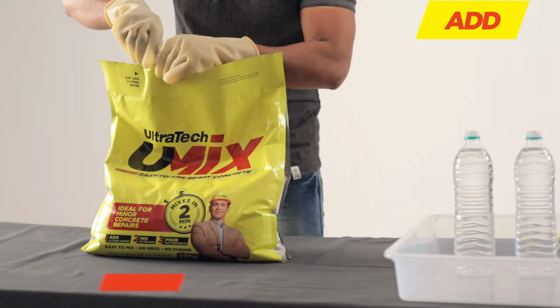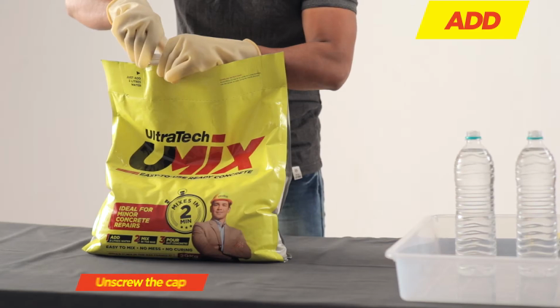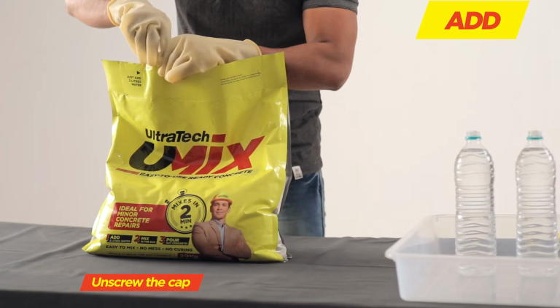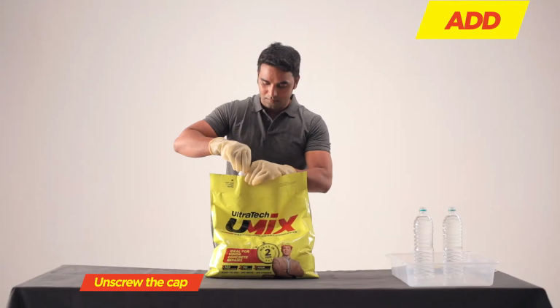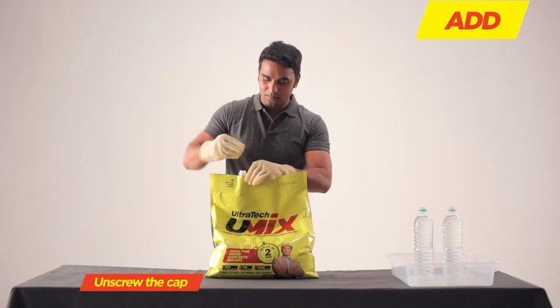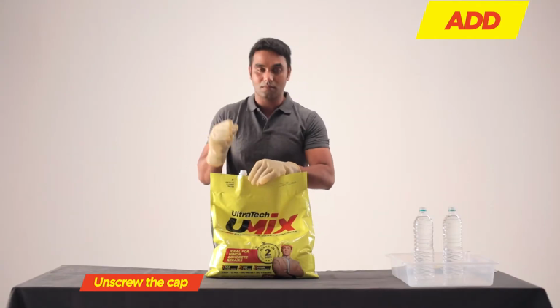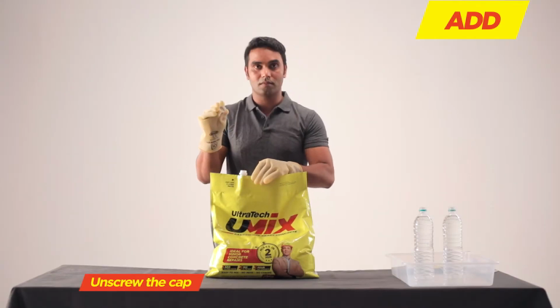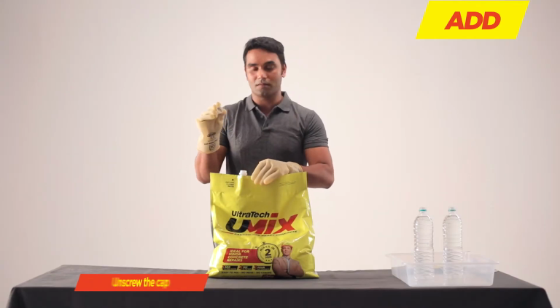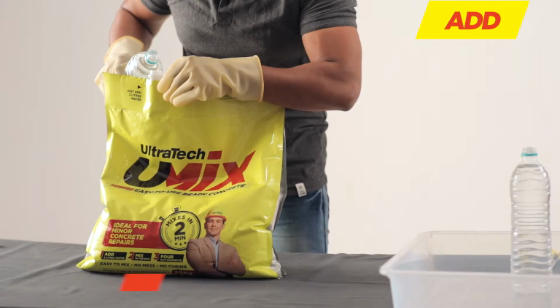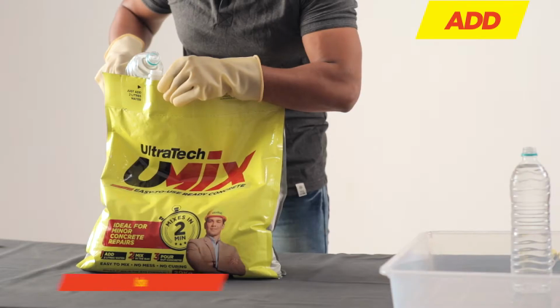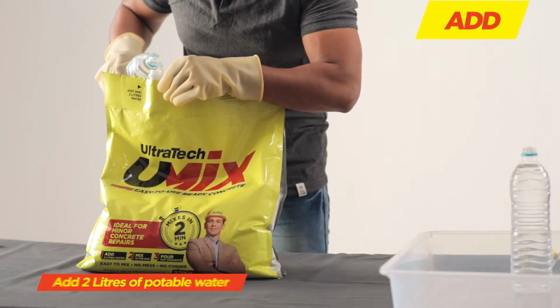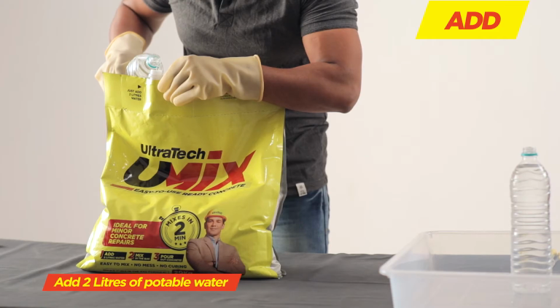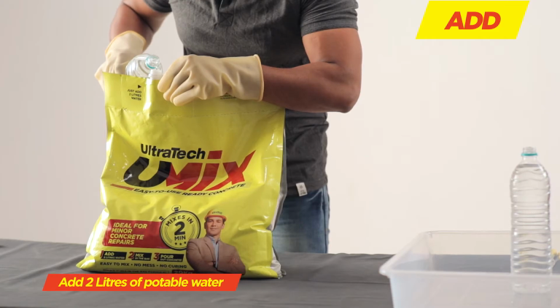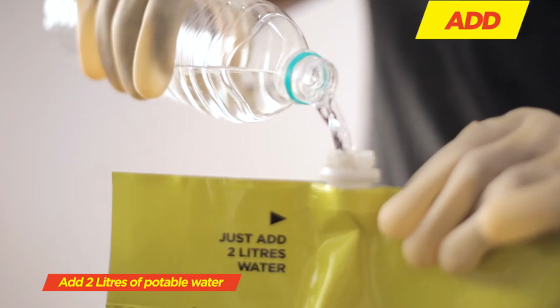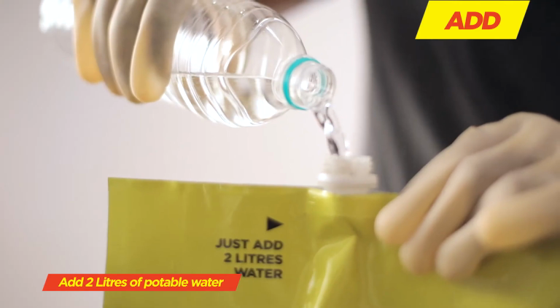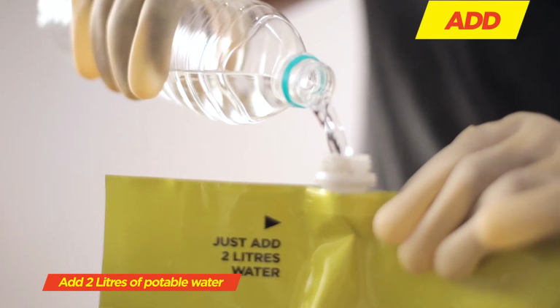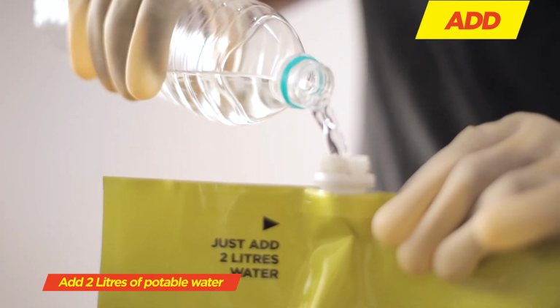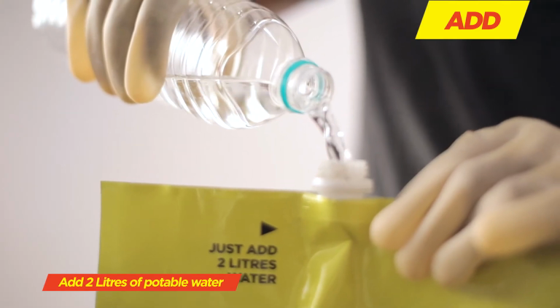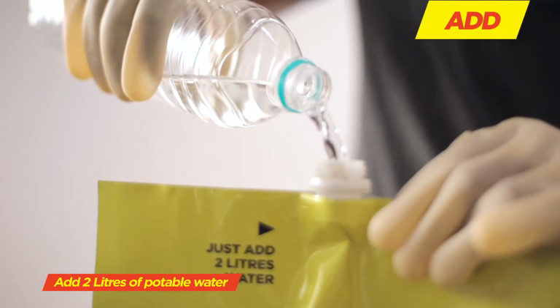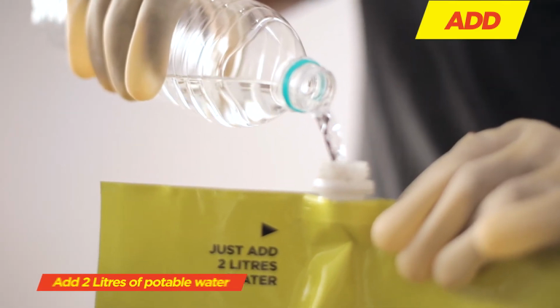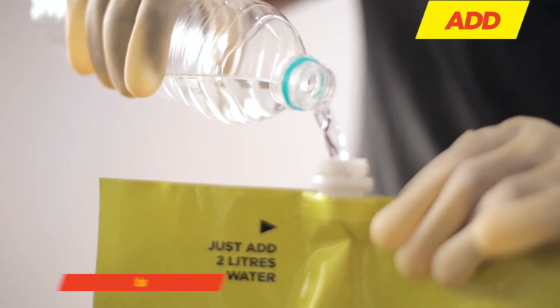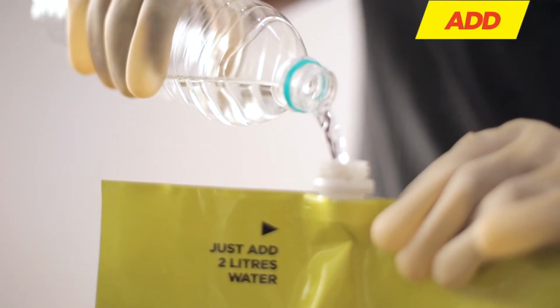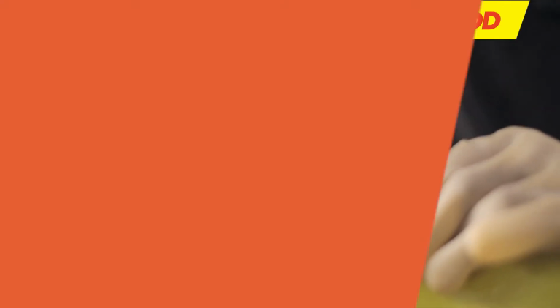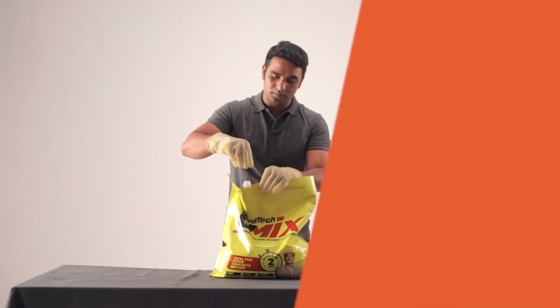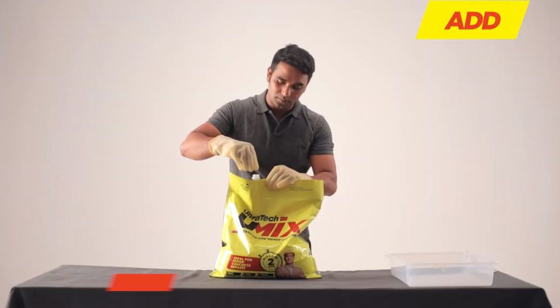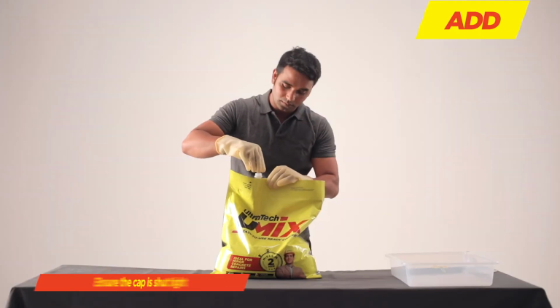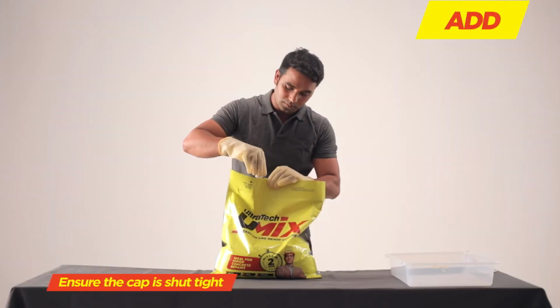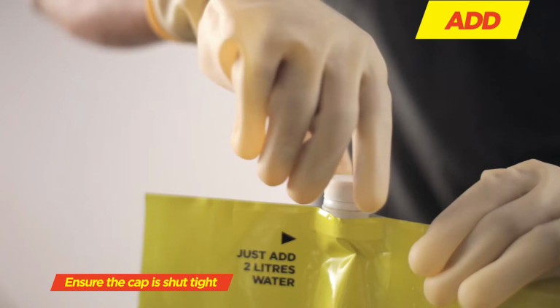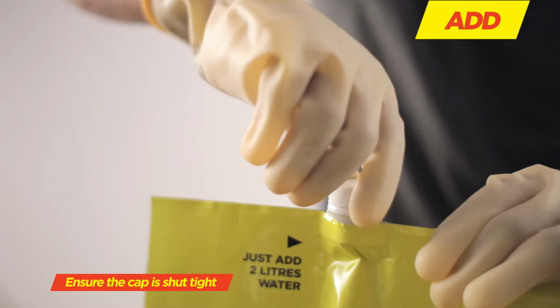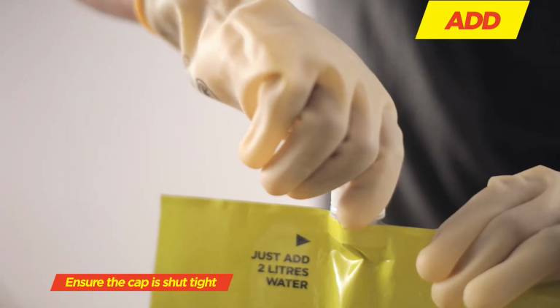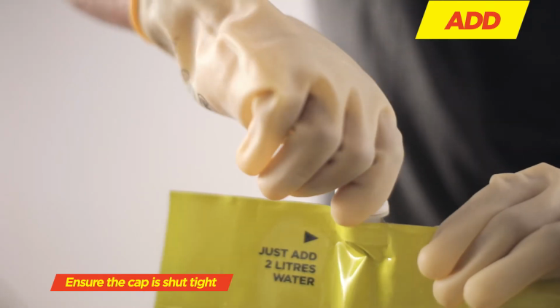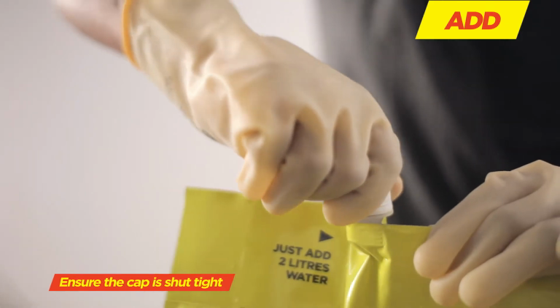Unscrew the cap and add two liters of potable water. Ensure the cap is shut tight.